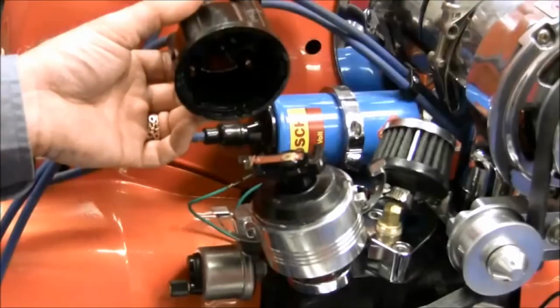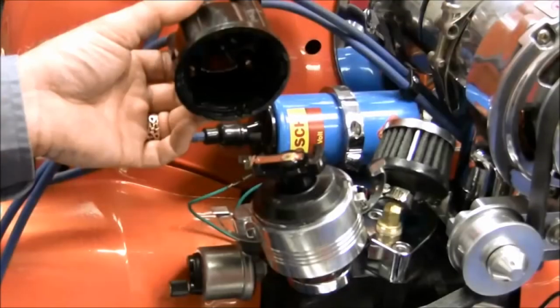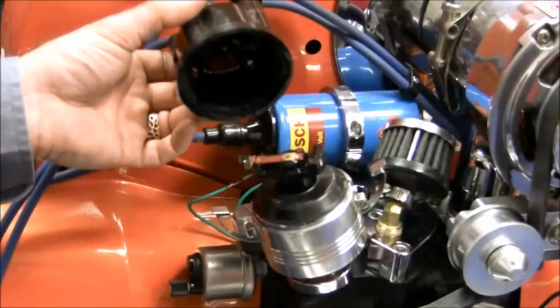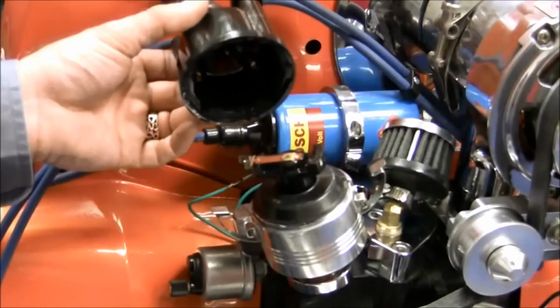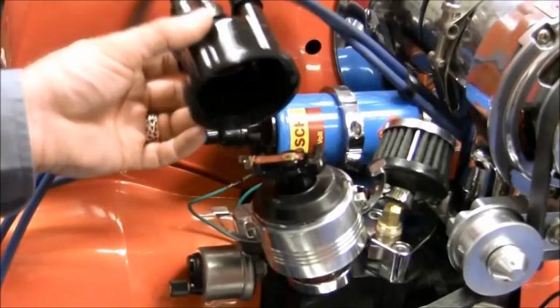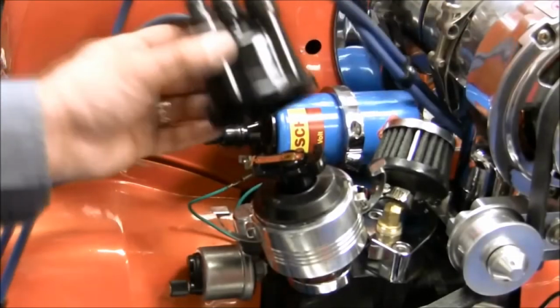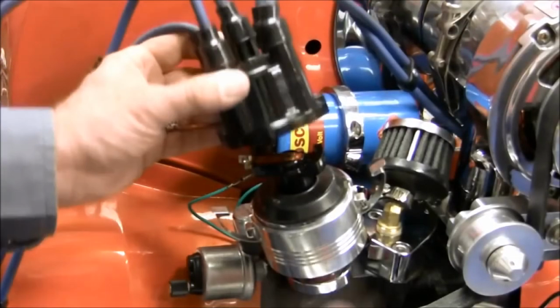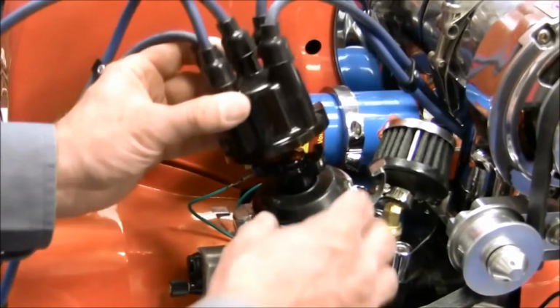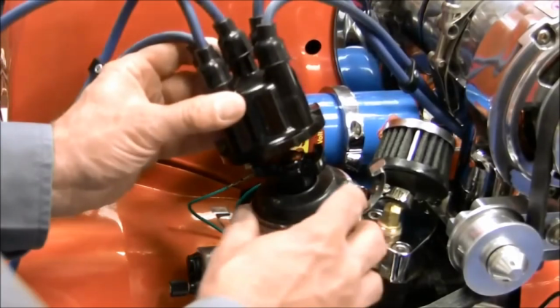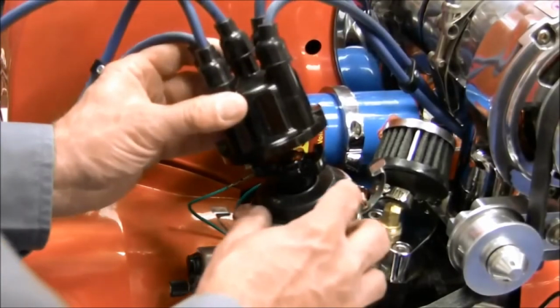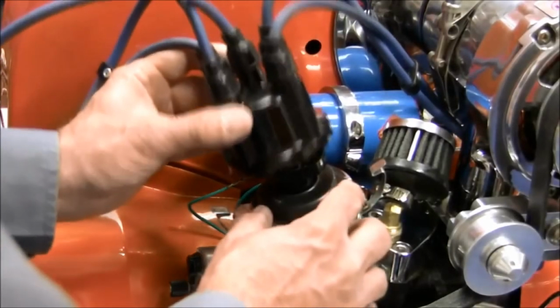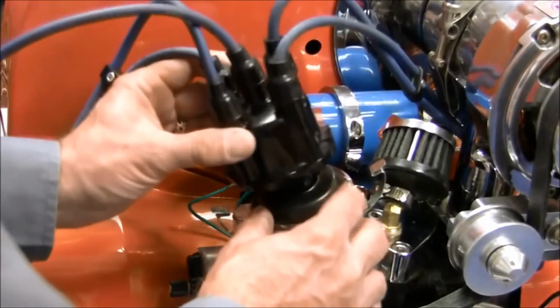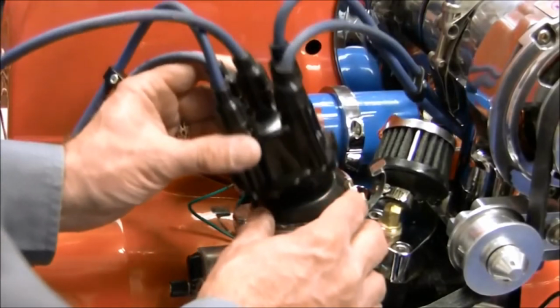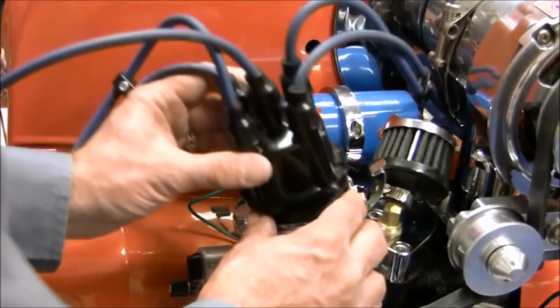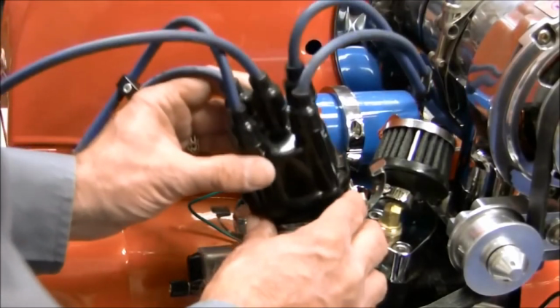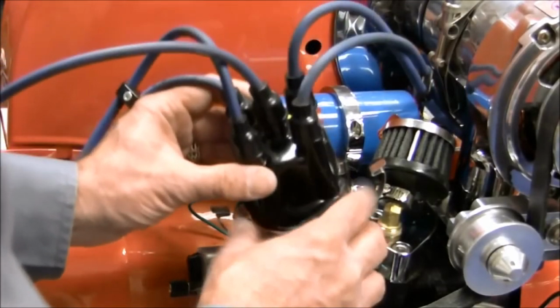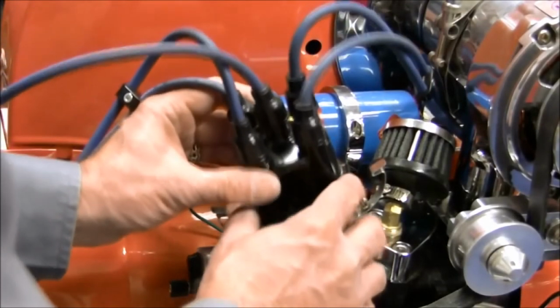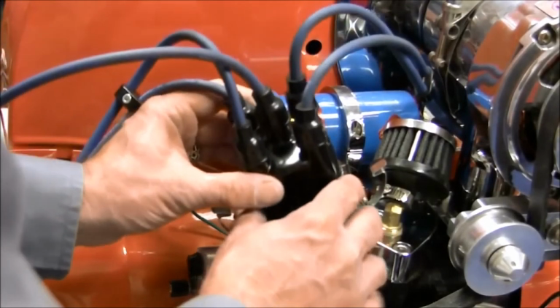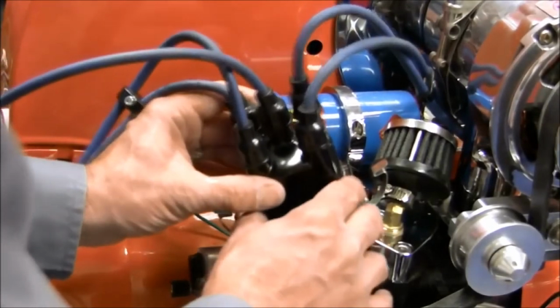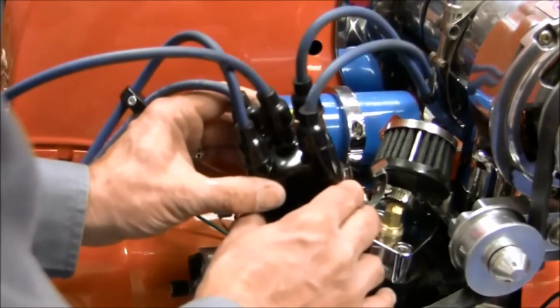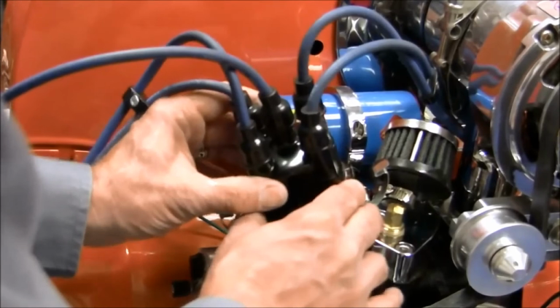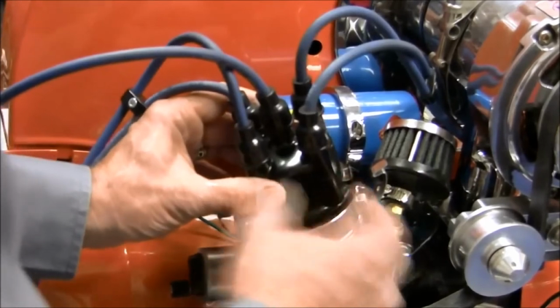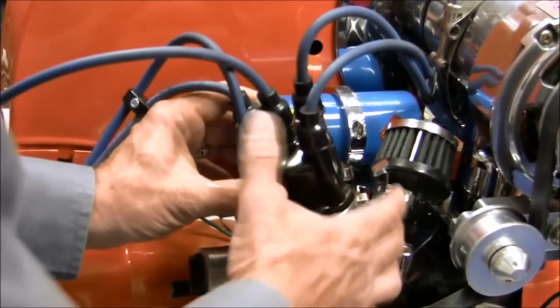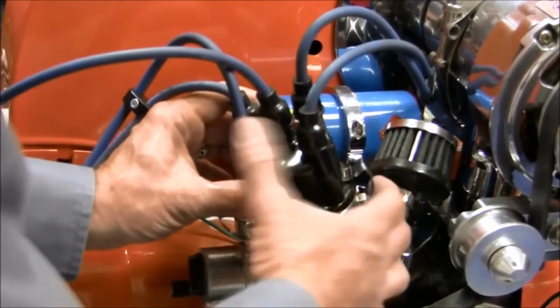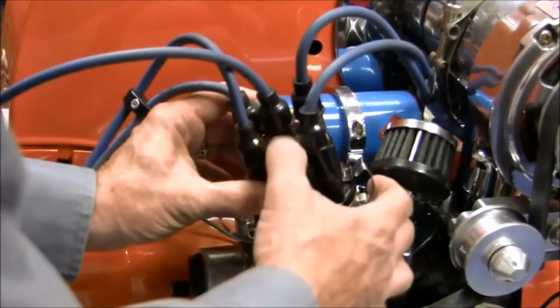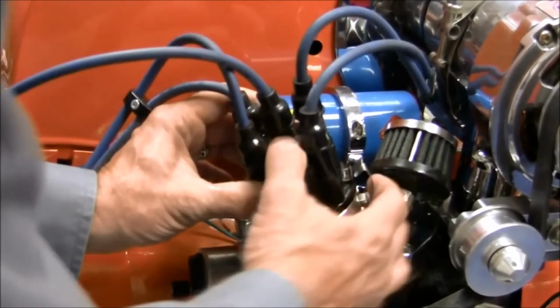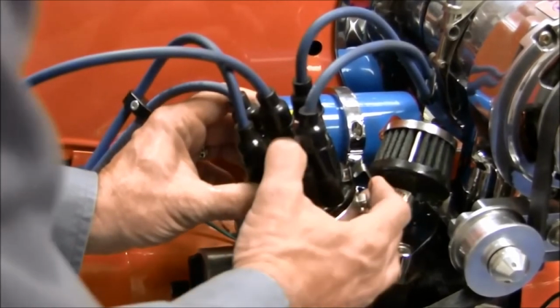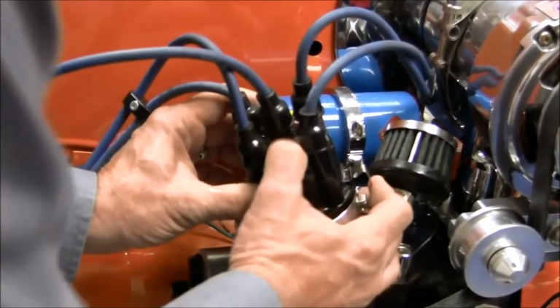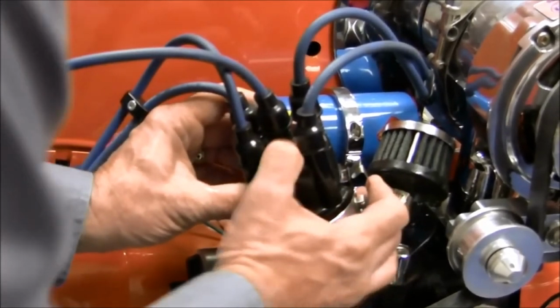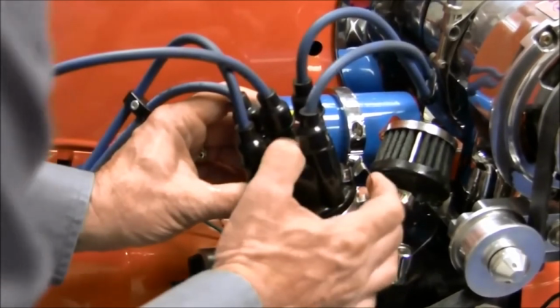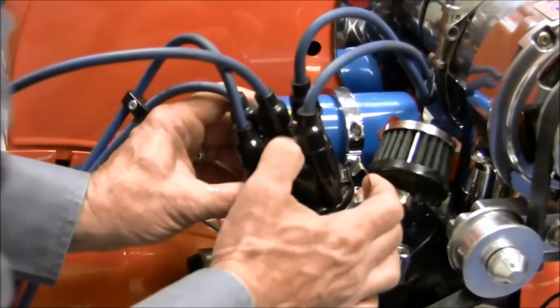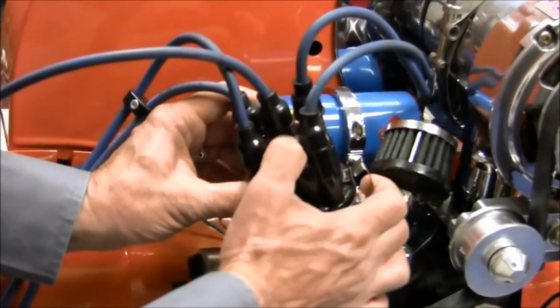Next, reinstall the distributor cap and wires. Make certain that you maintain the correct firing order.